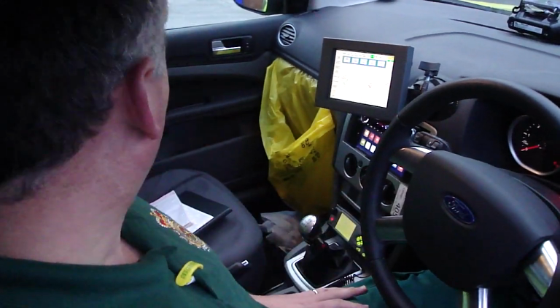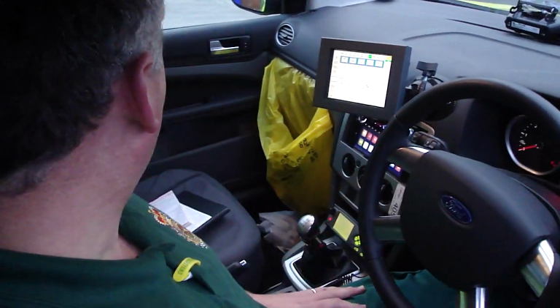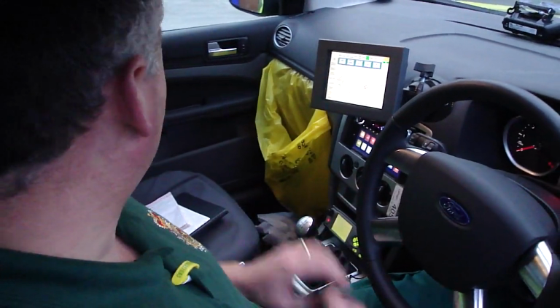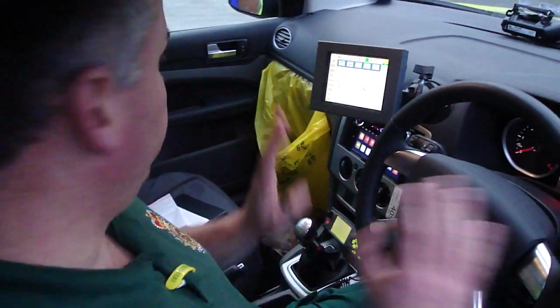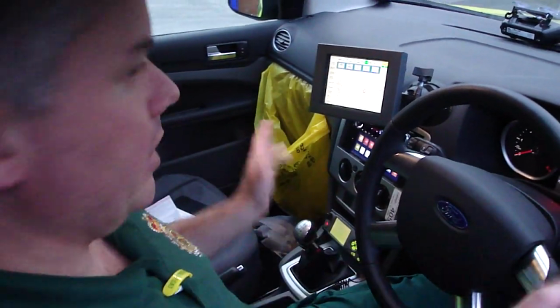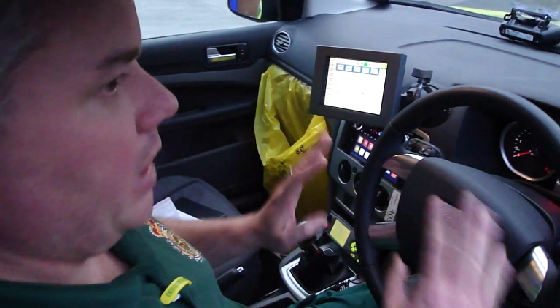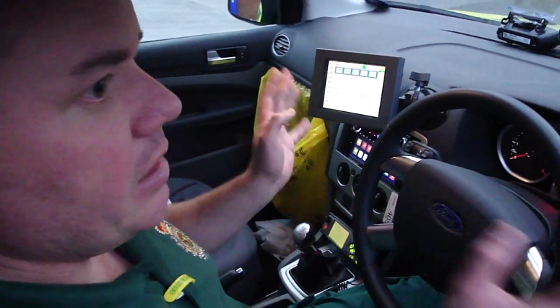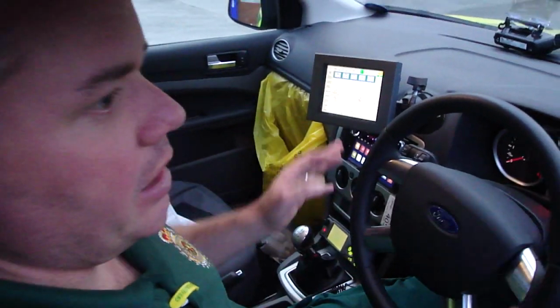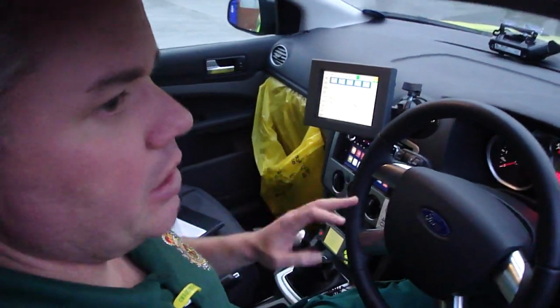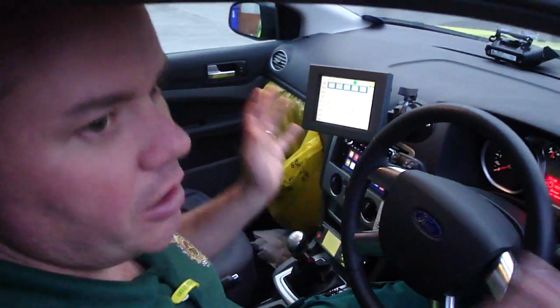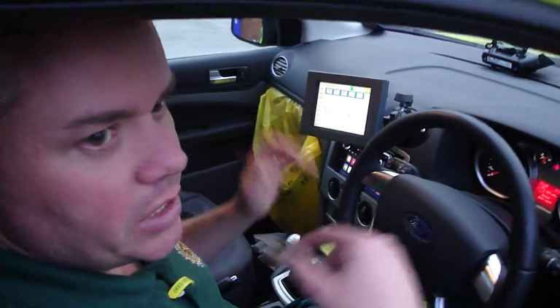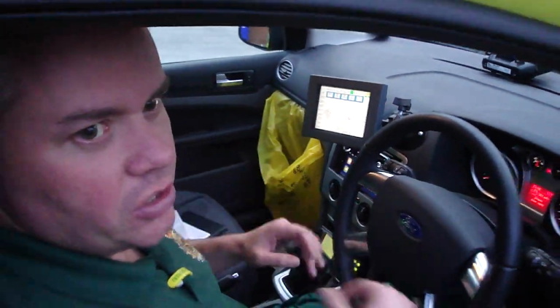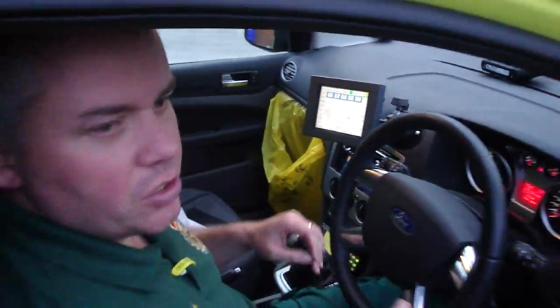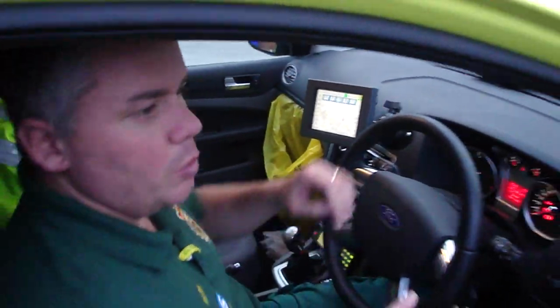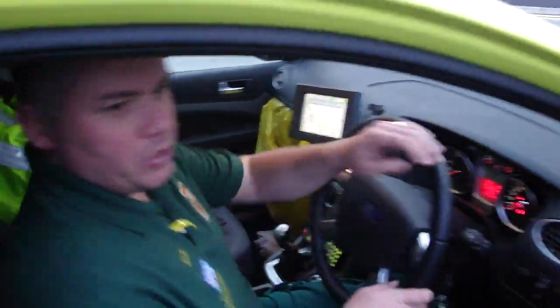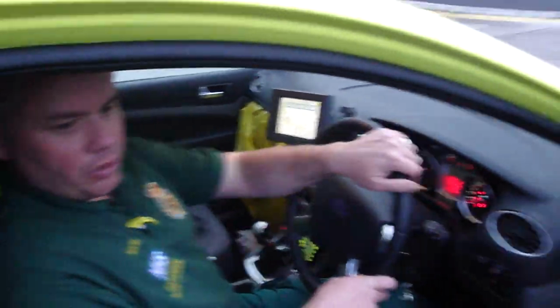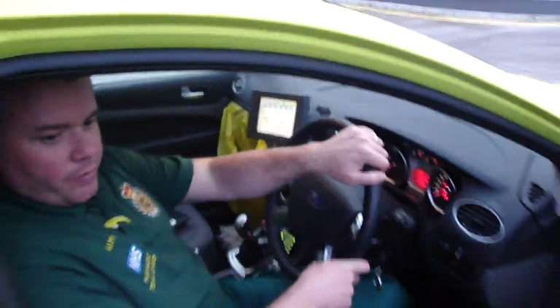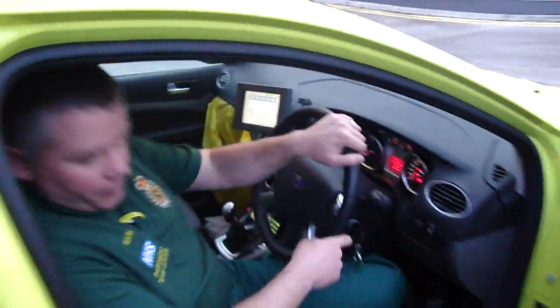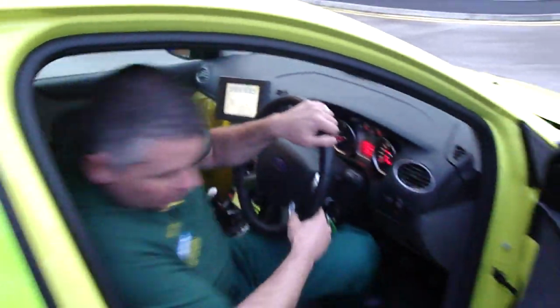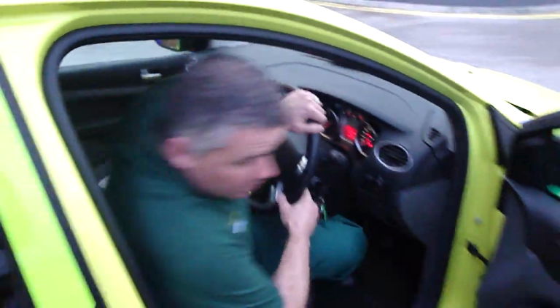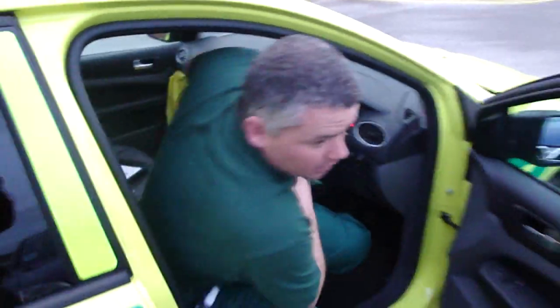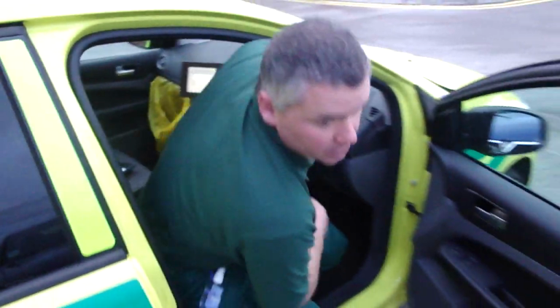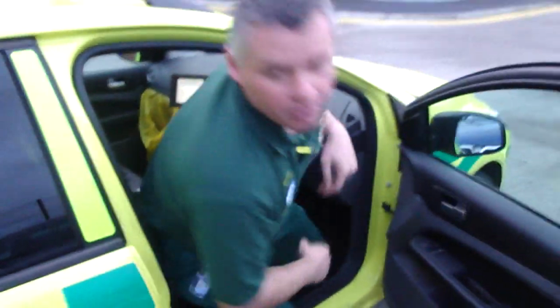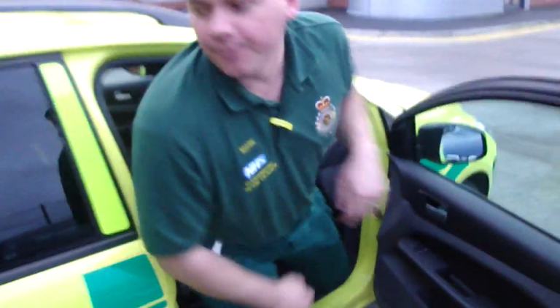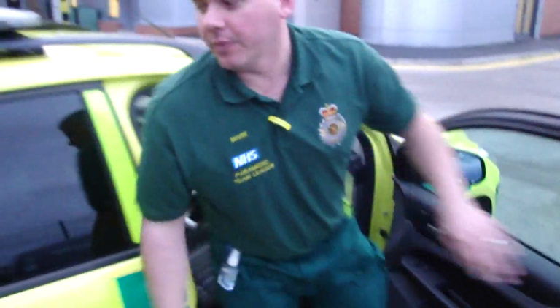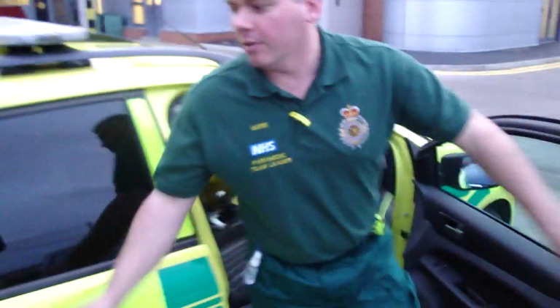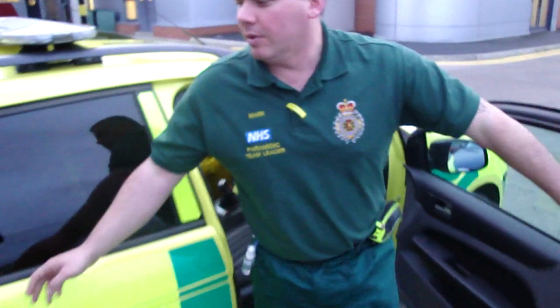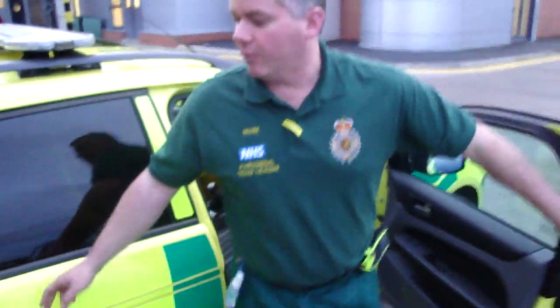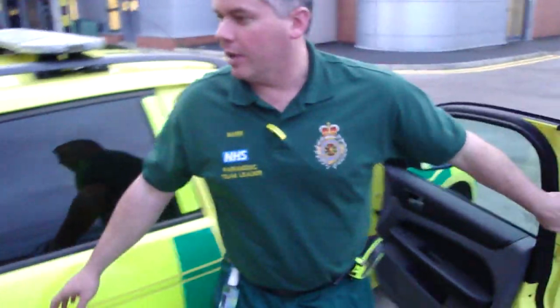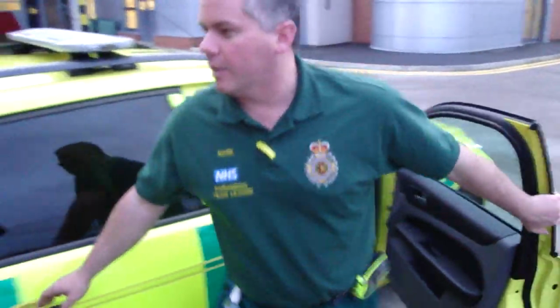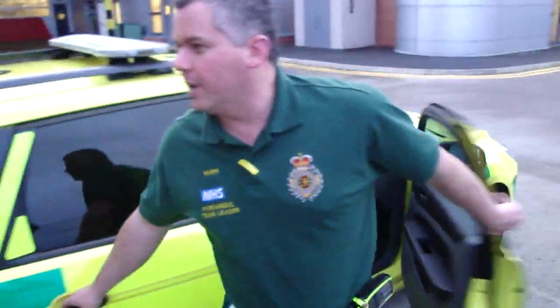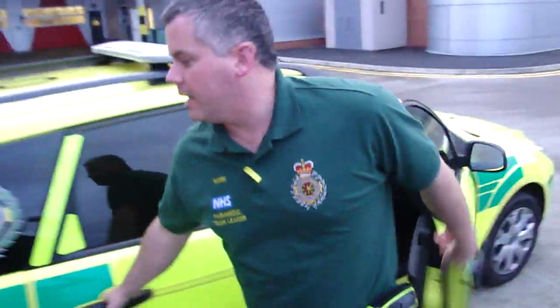And that's it for the inside of the car — the rest is just normal stuff. We'll have a quick look in the back.